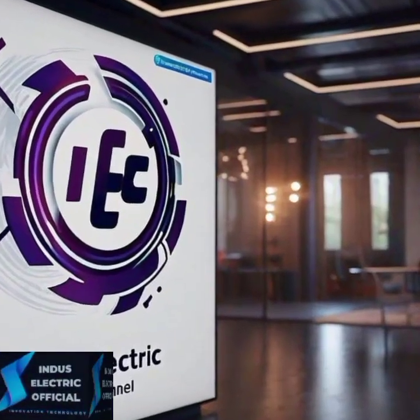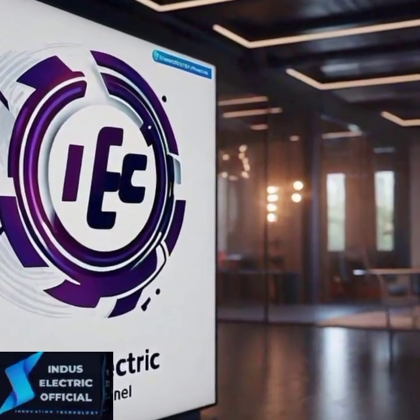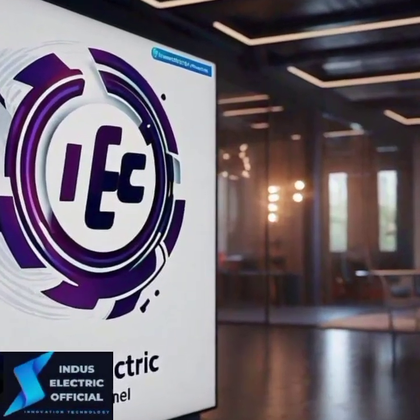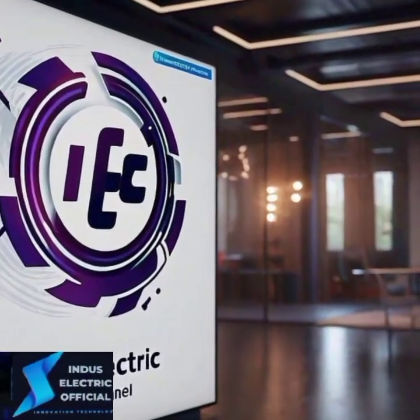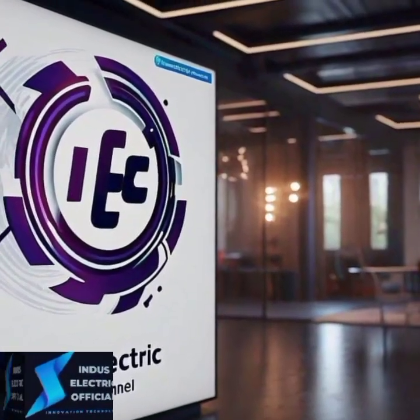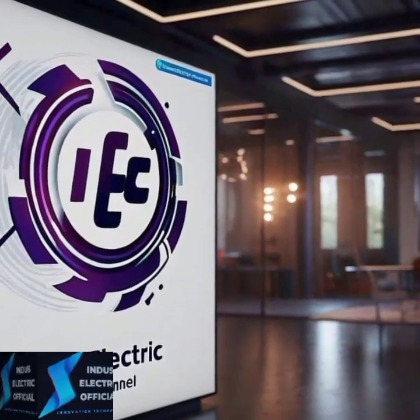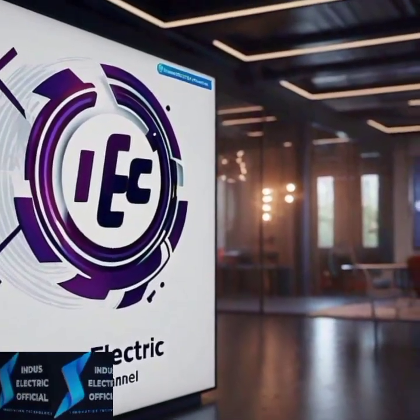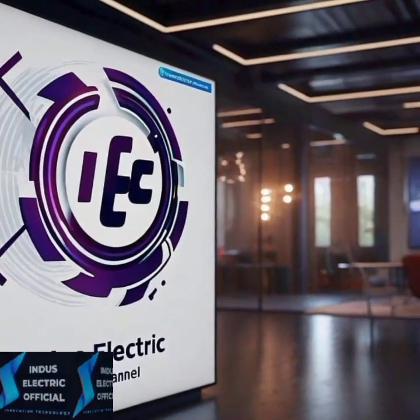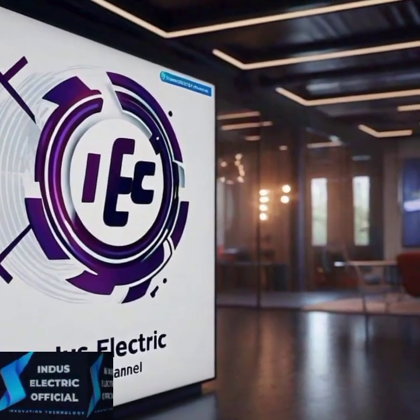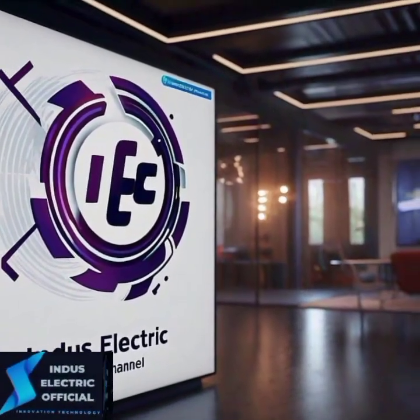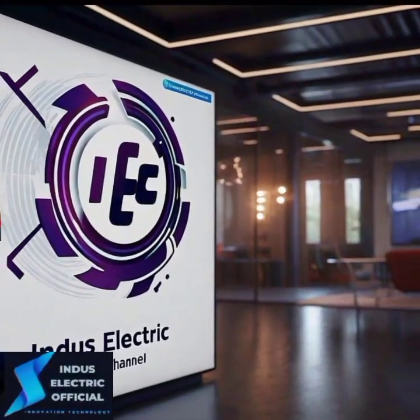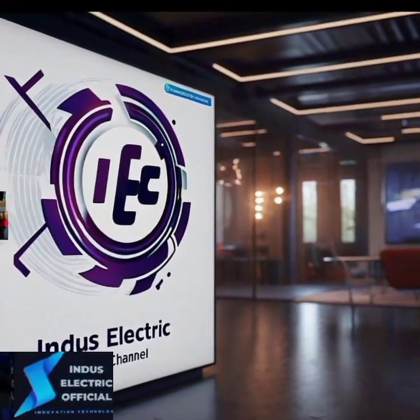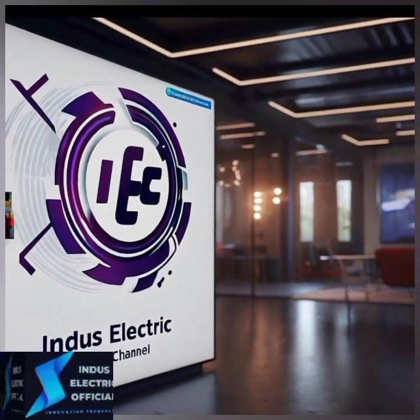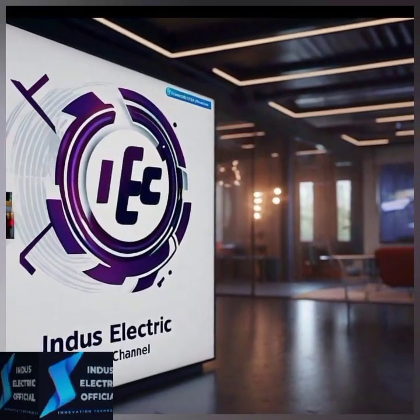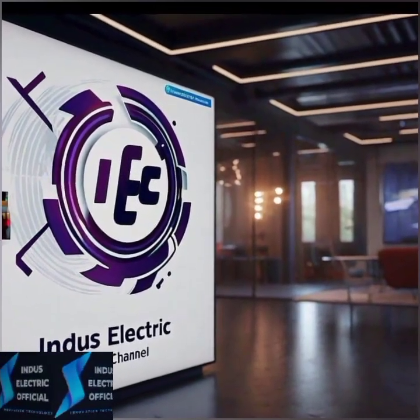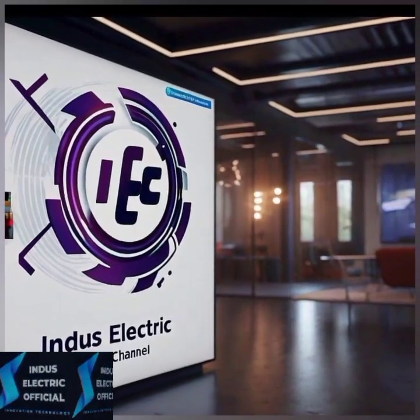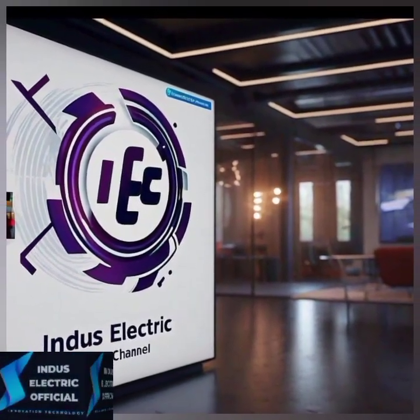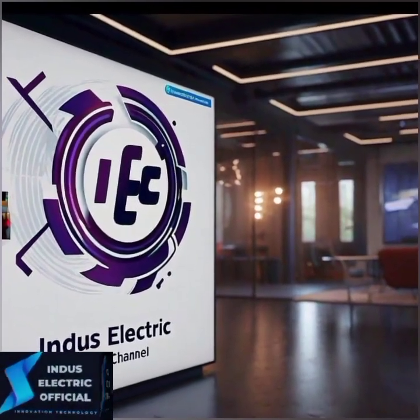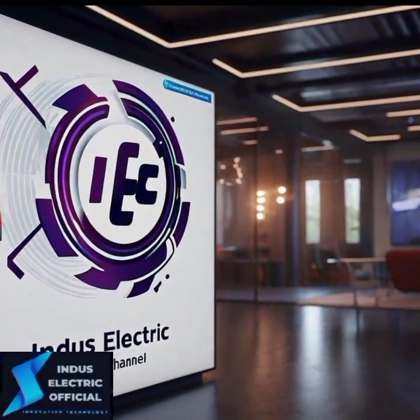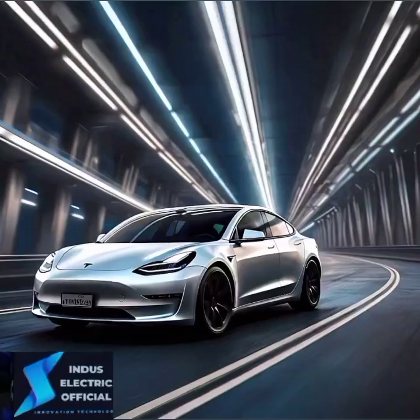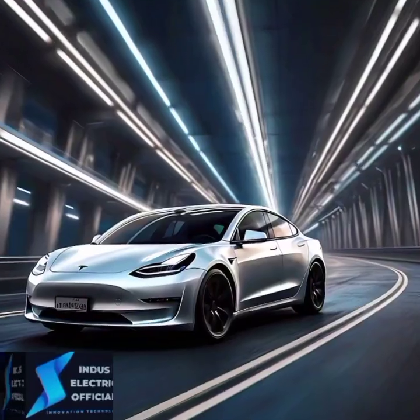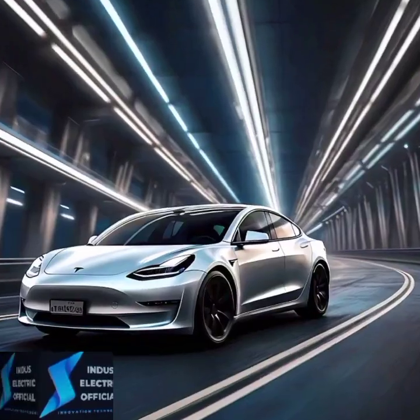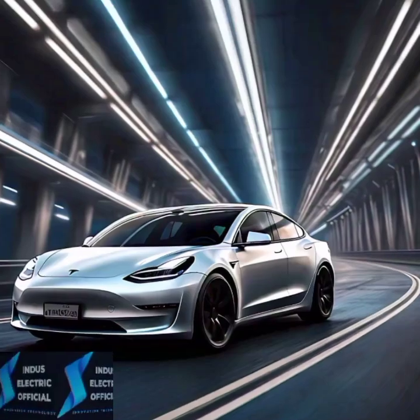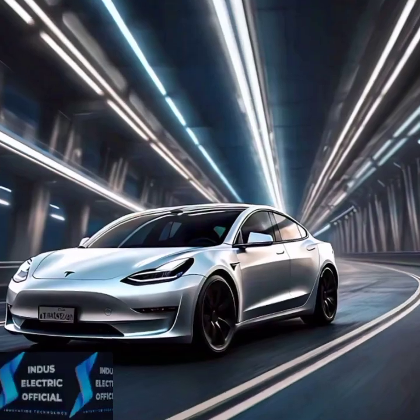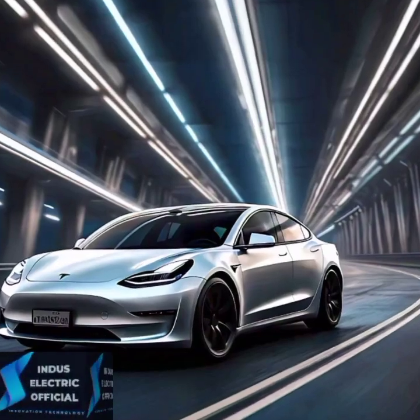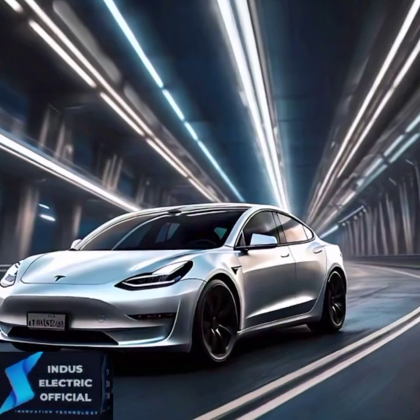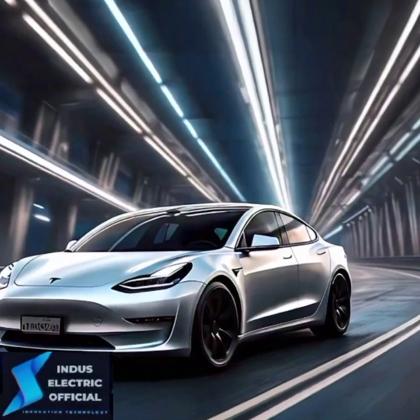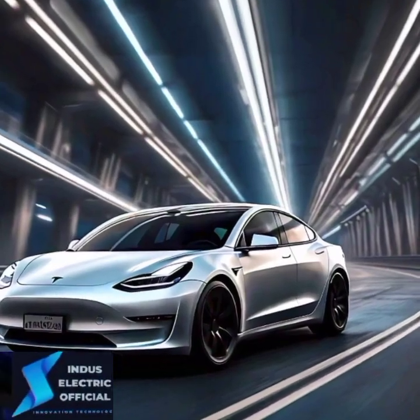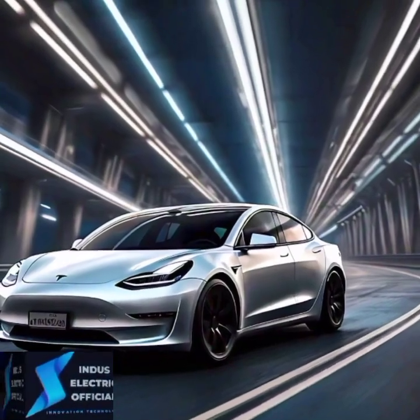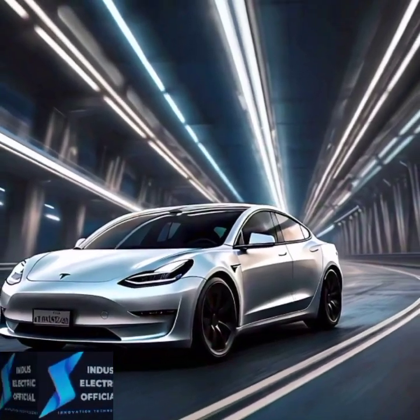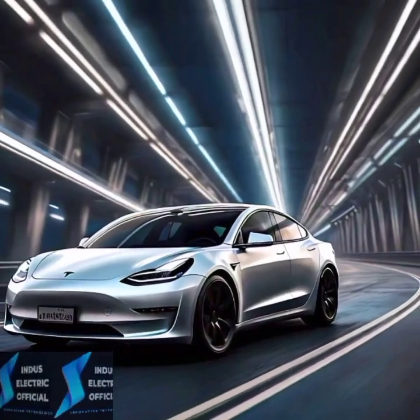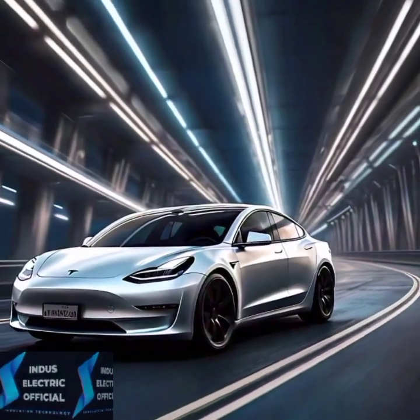Hello everyone, welcome to our channel Indus Electric Official. In this league, electric machine, the future of driving.